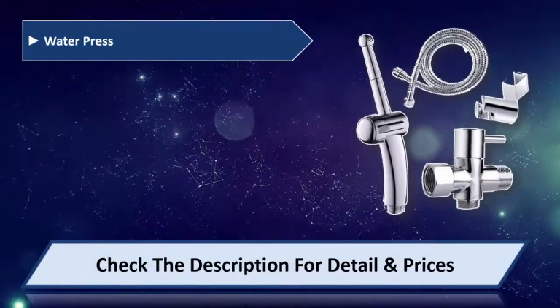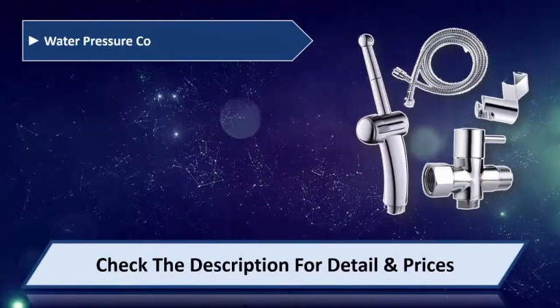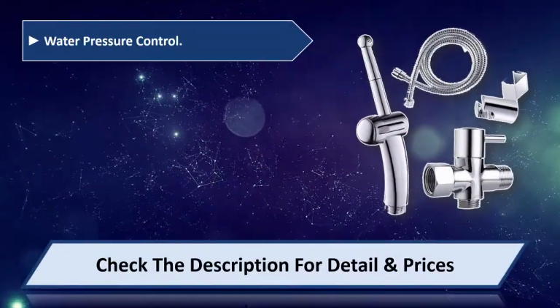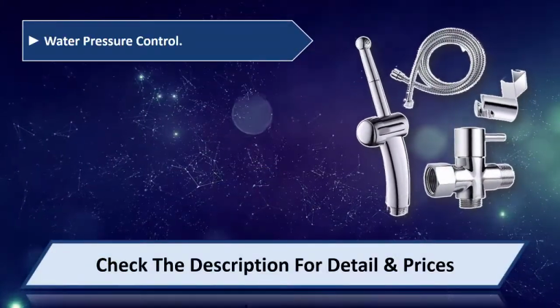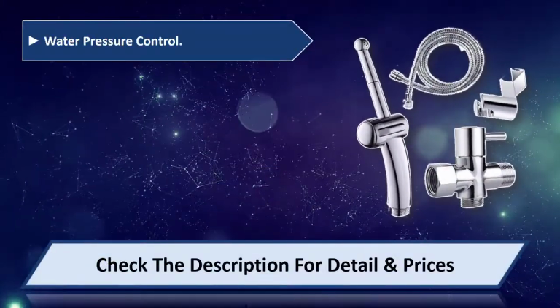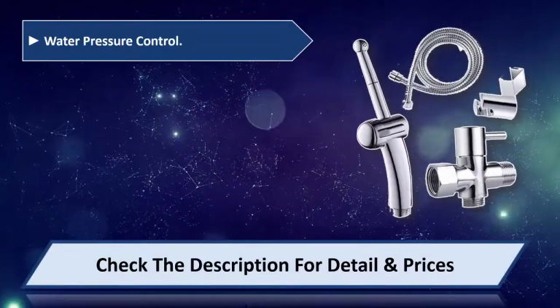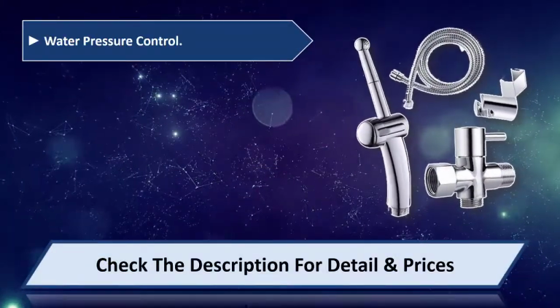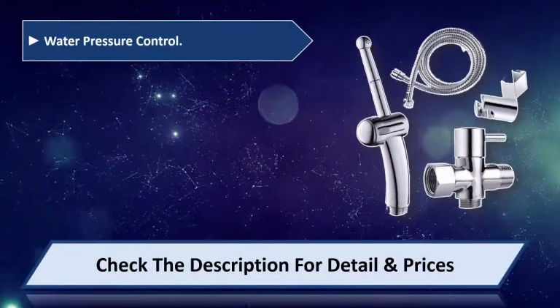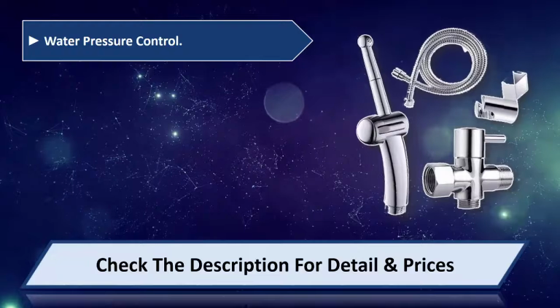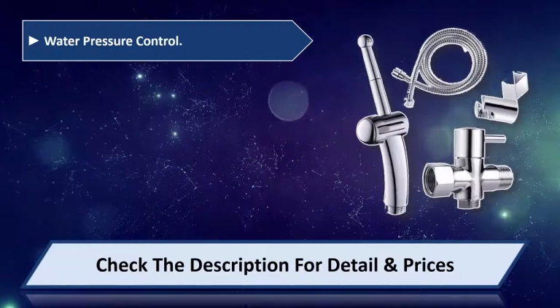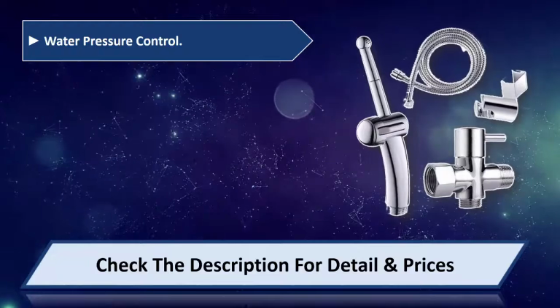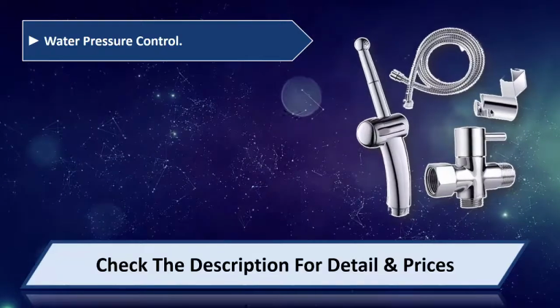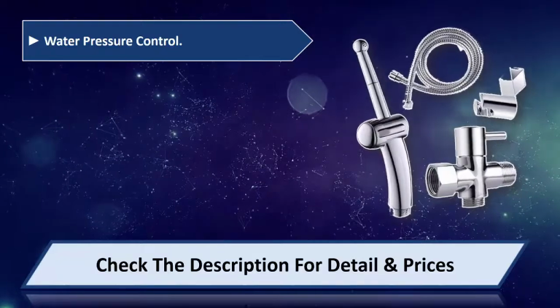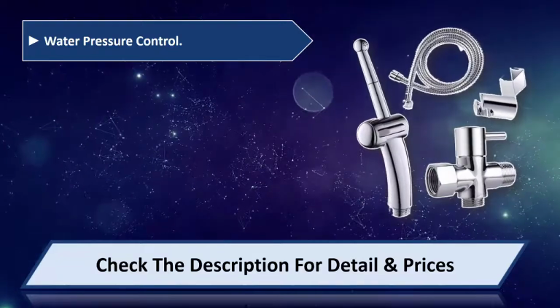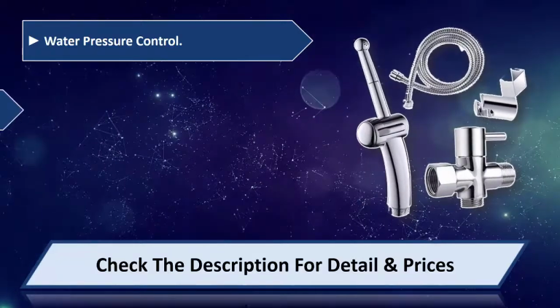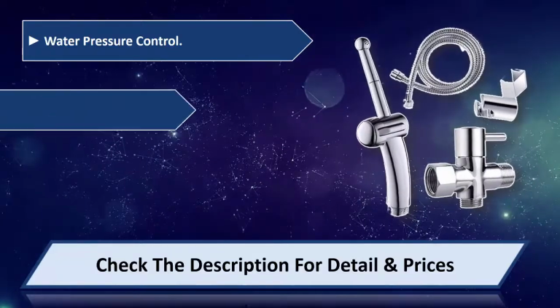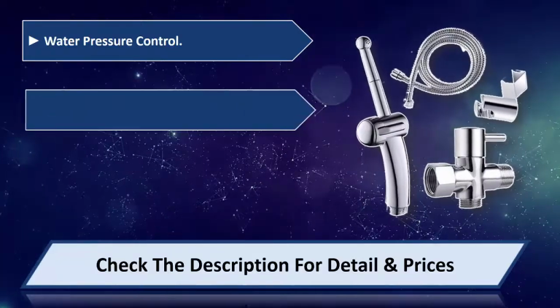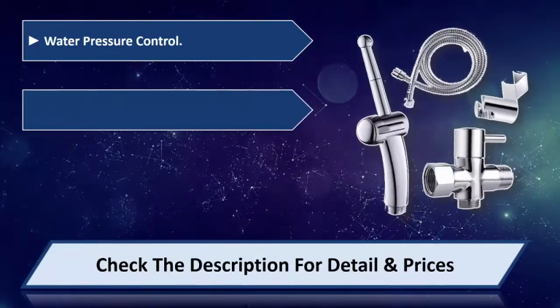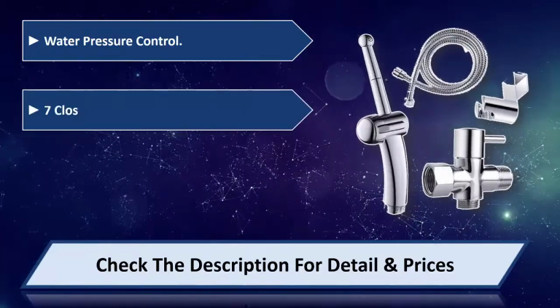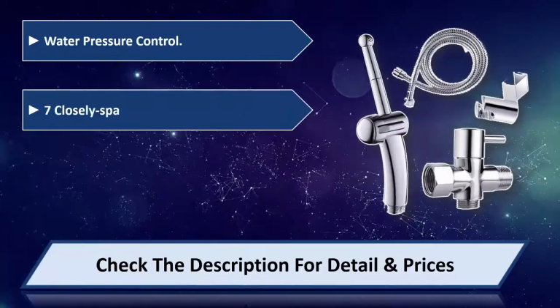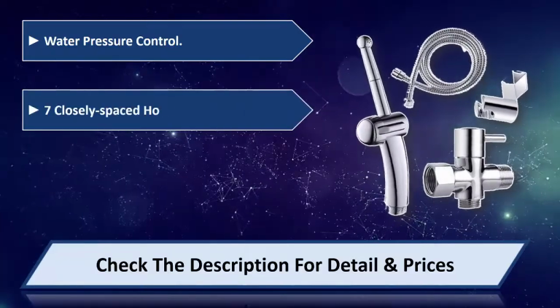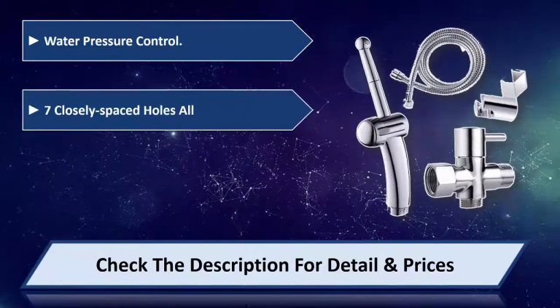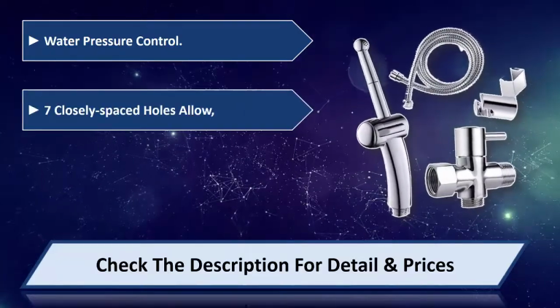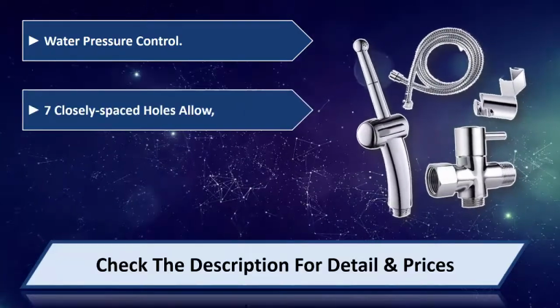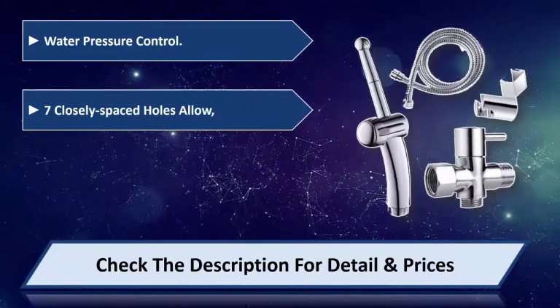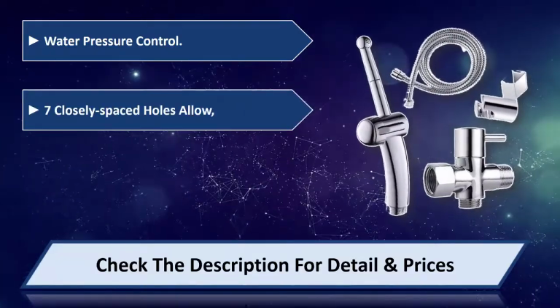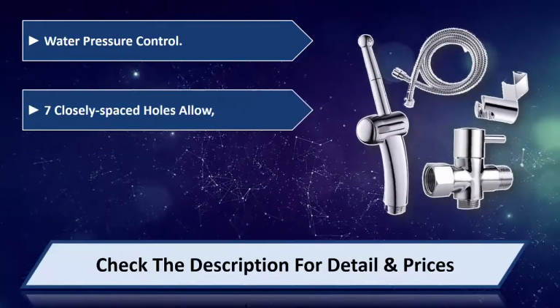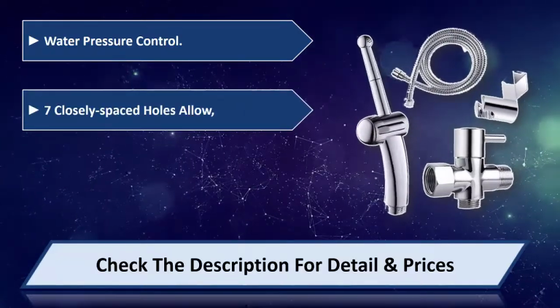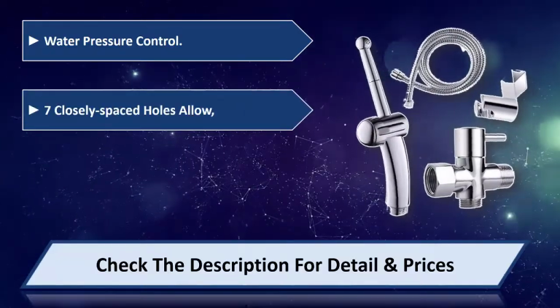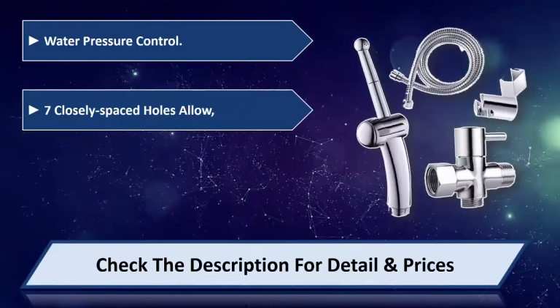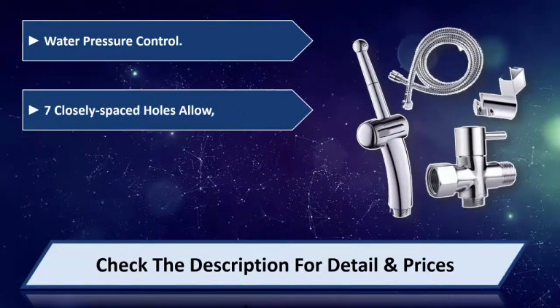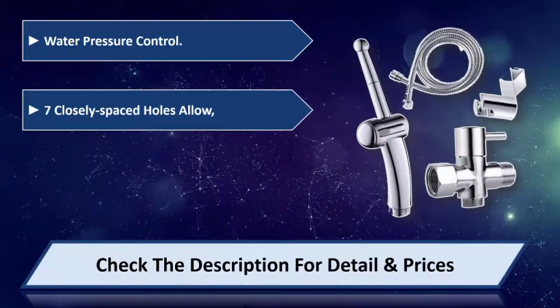Water pressure control is provided, and the 7 closely spaced holes allow for adjustable spray coverage.